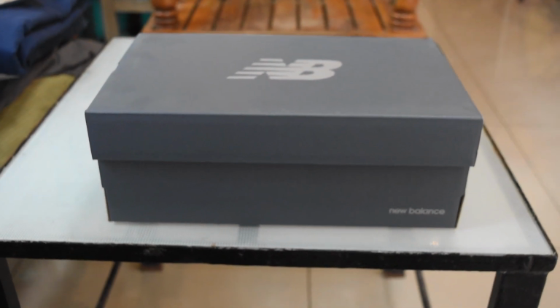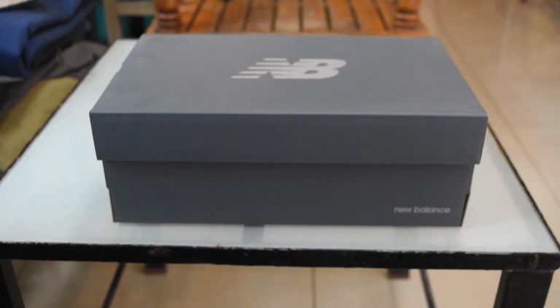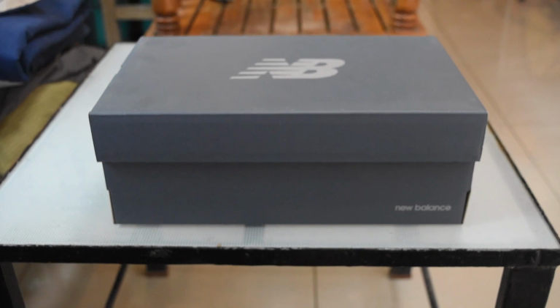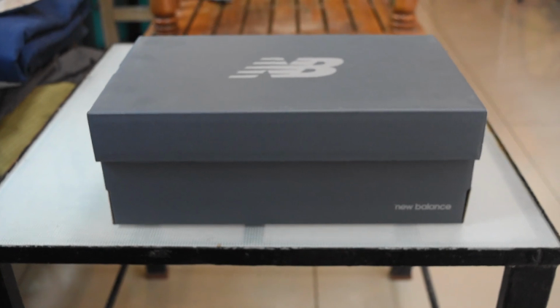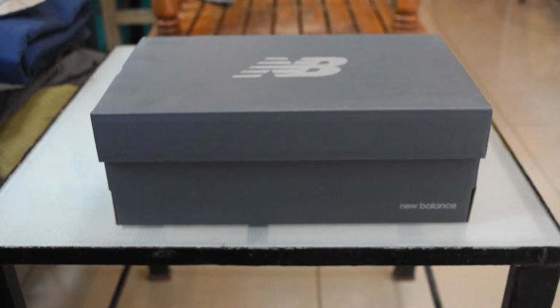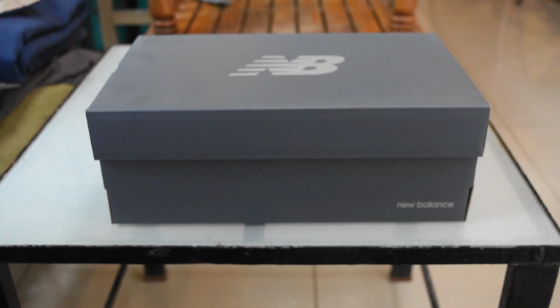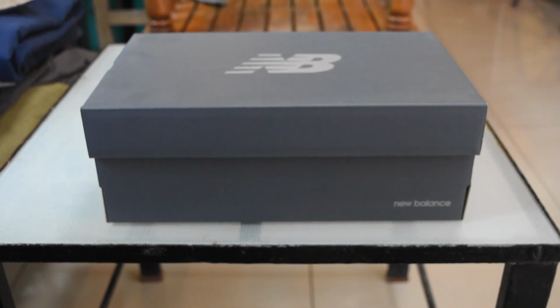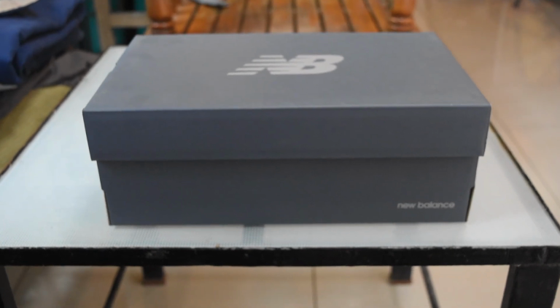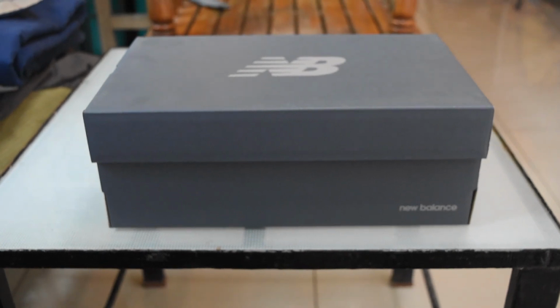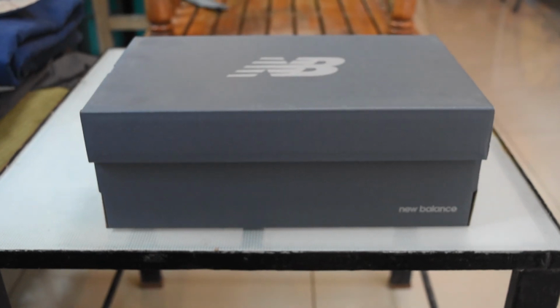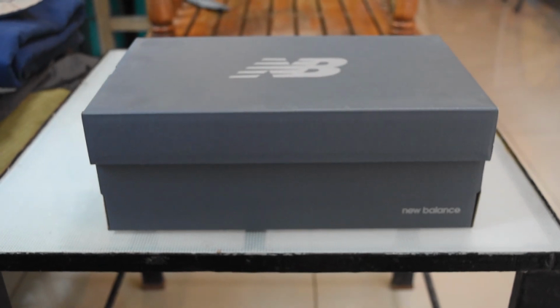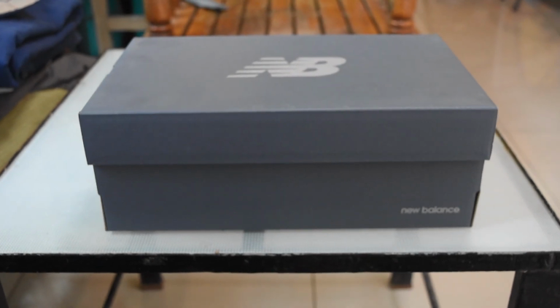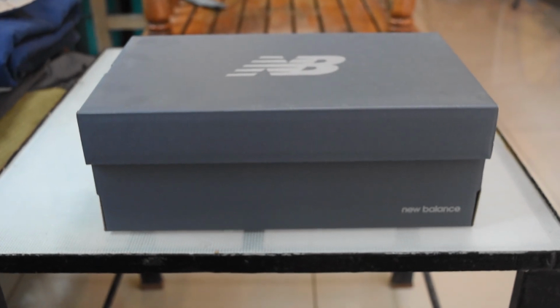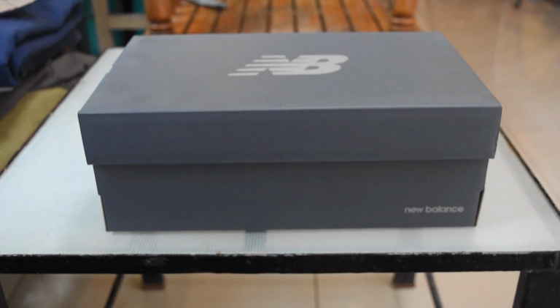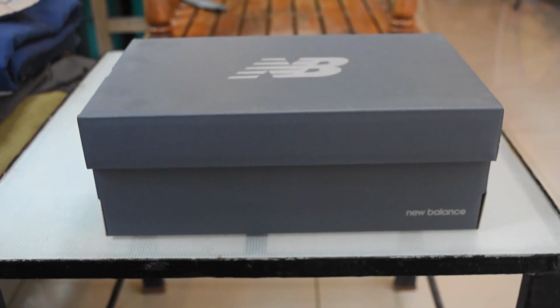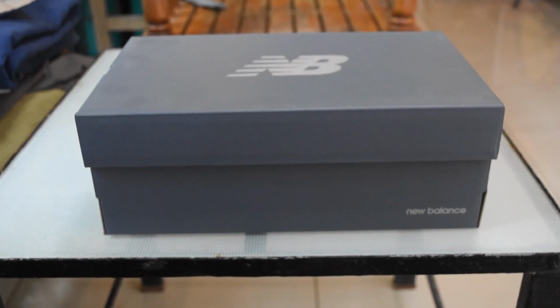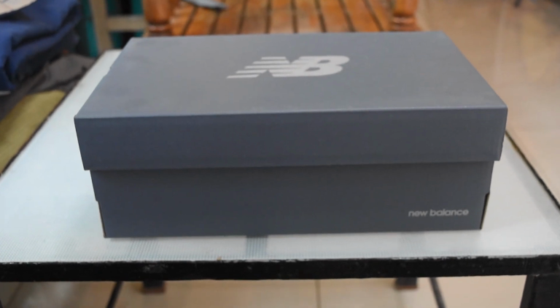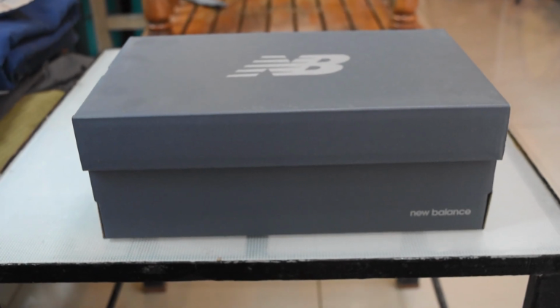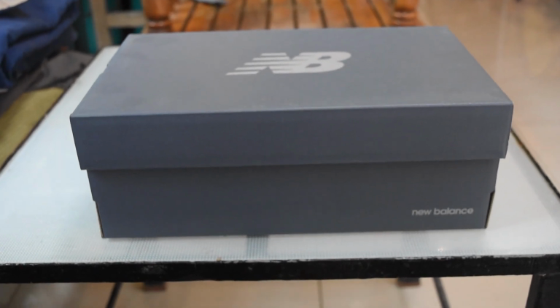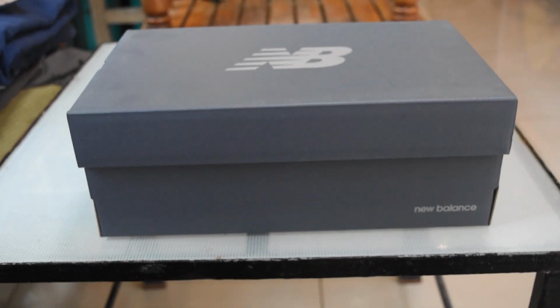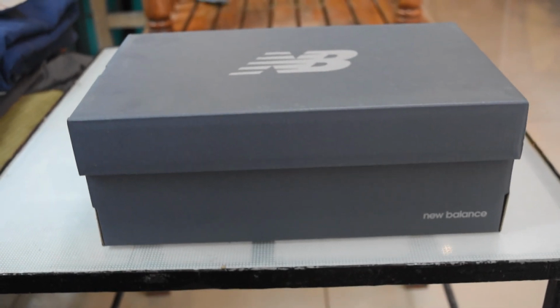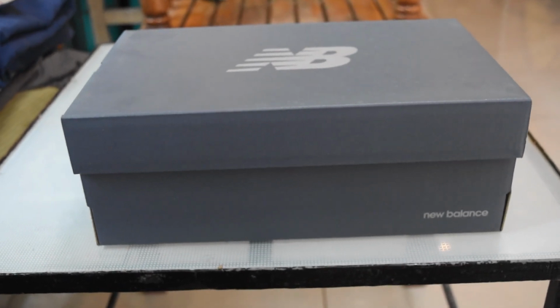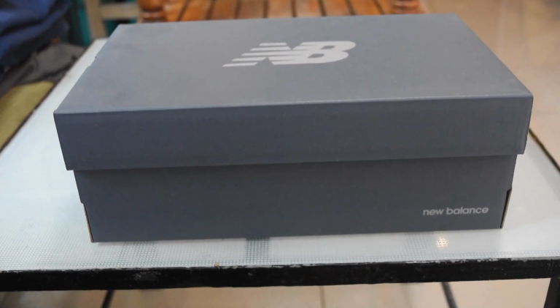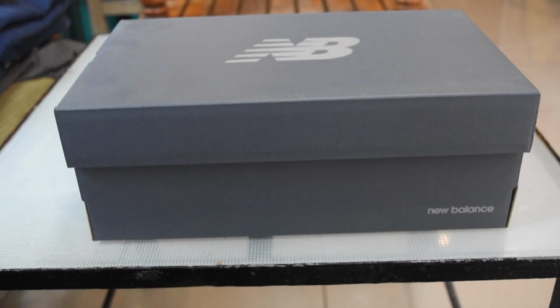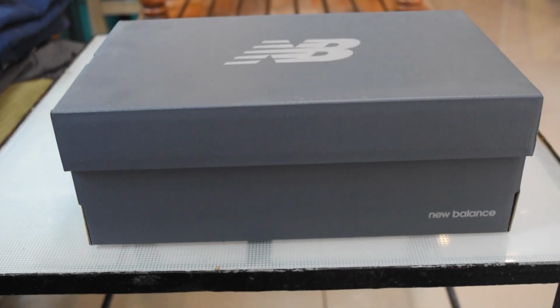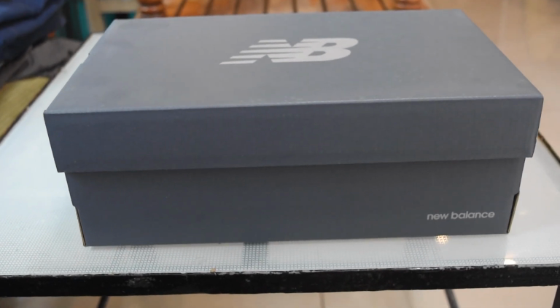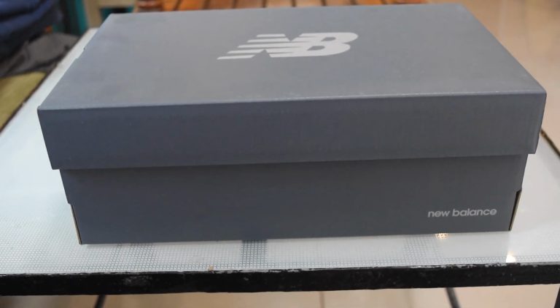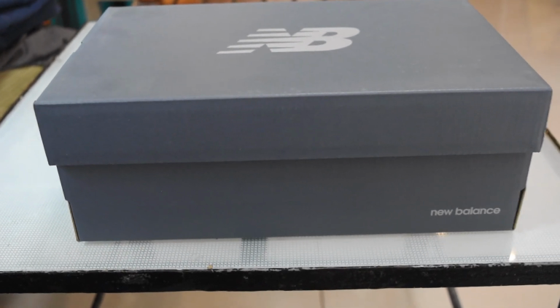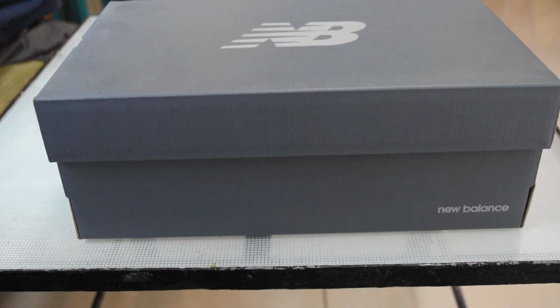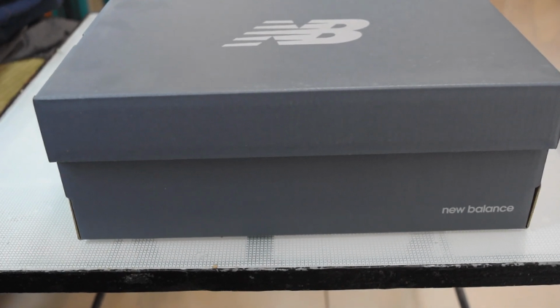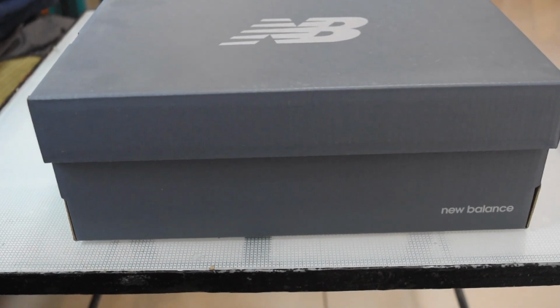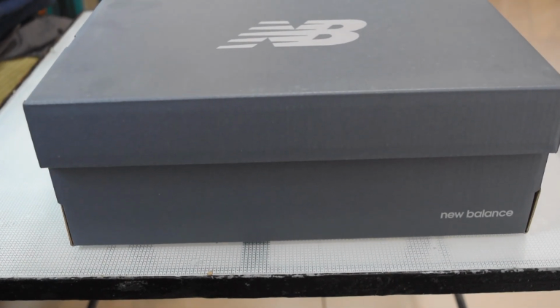This shoe comes in a gray box with the New Balance logo at the top.